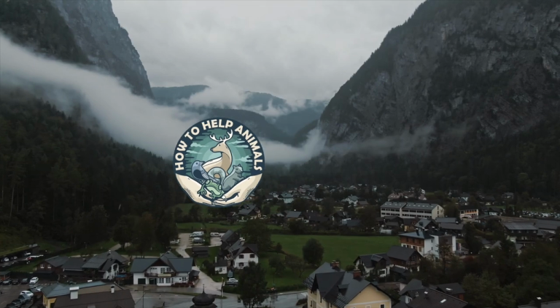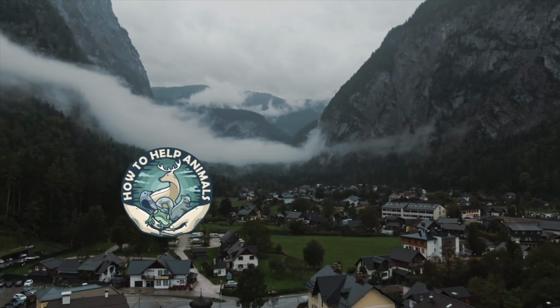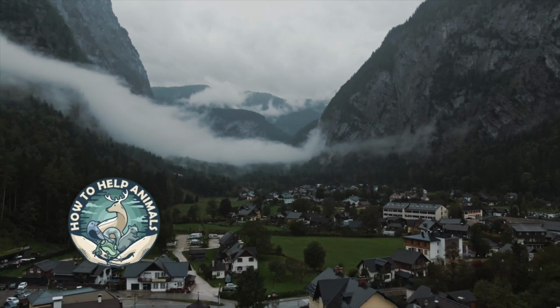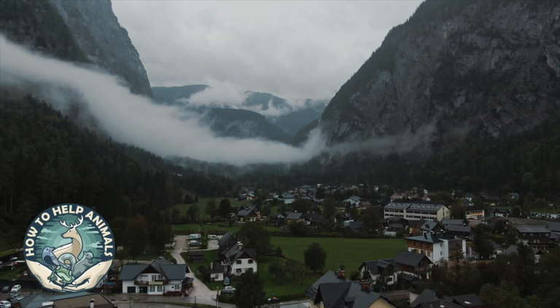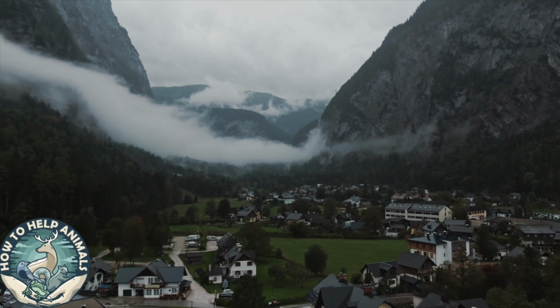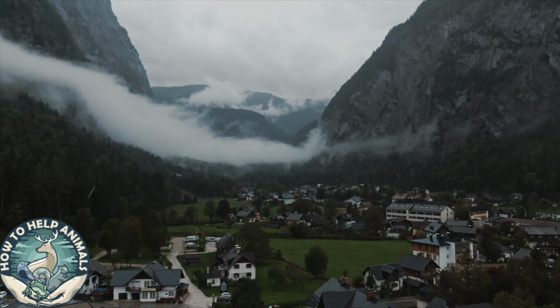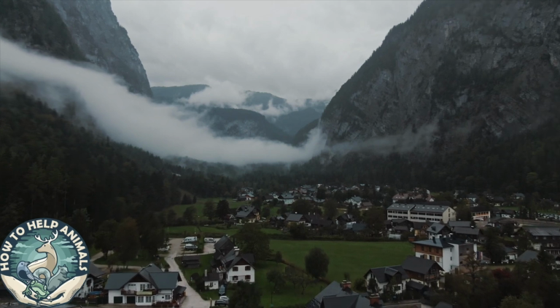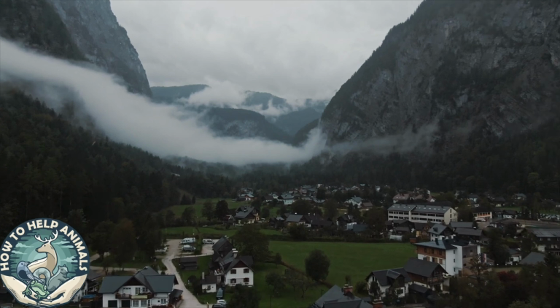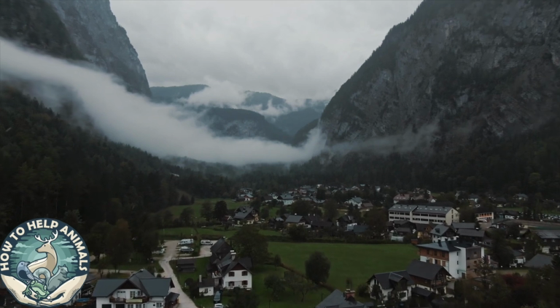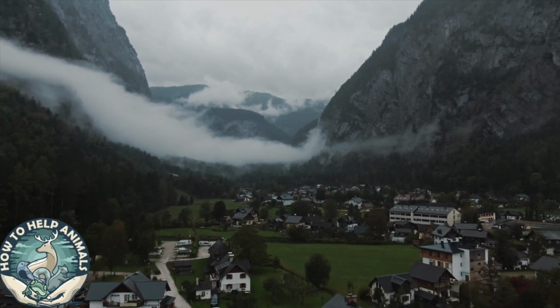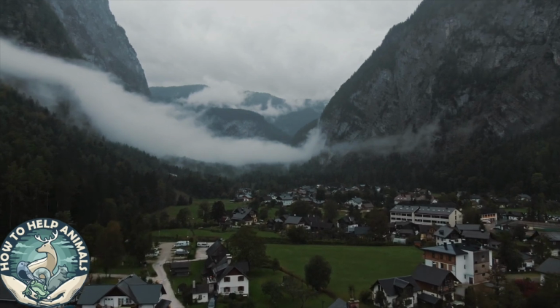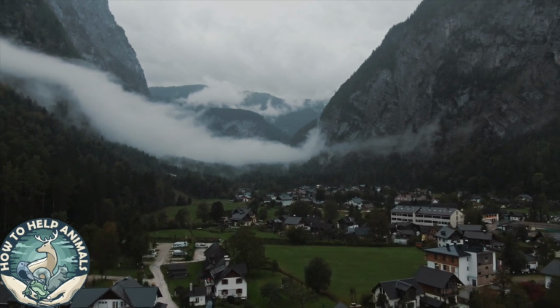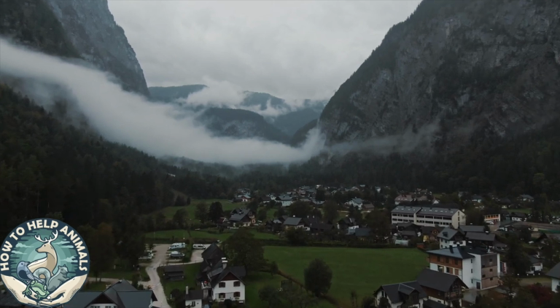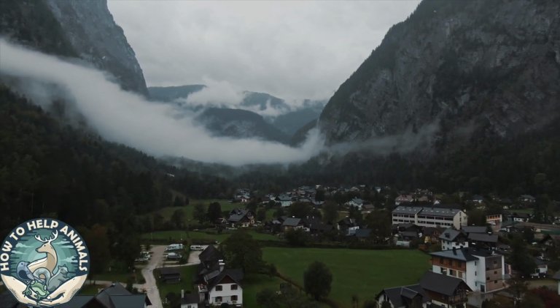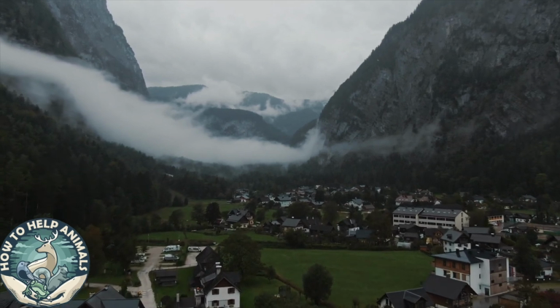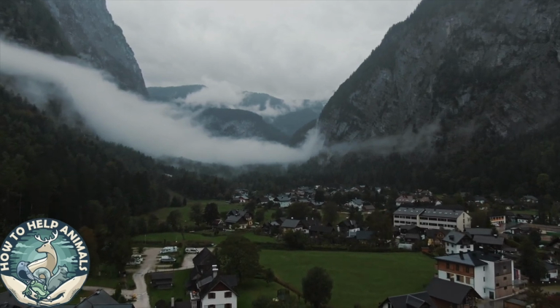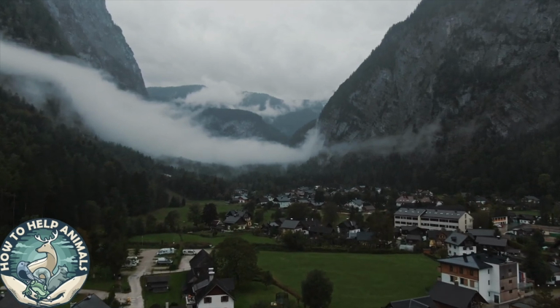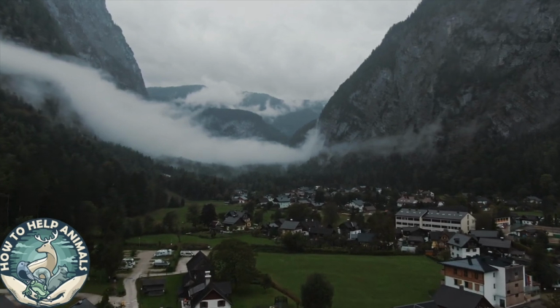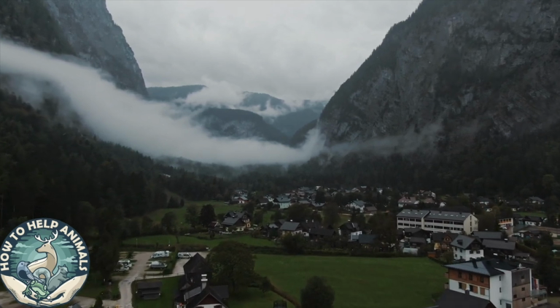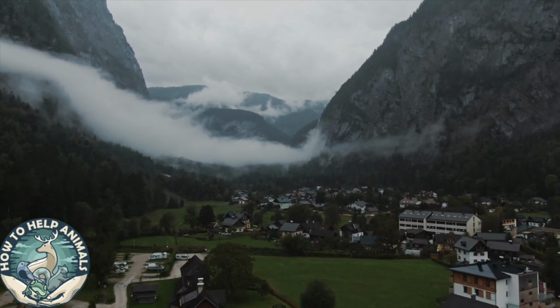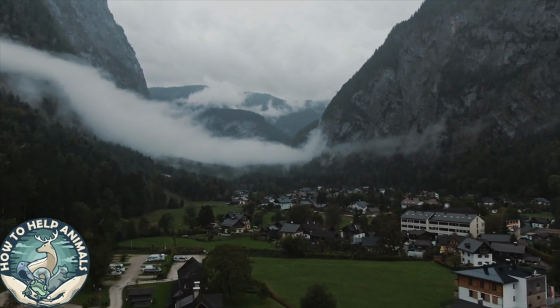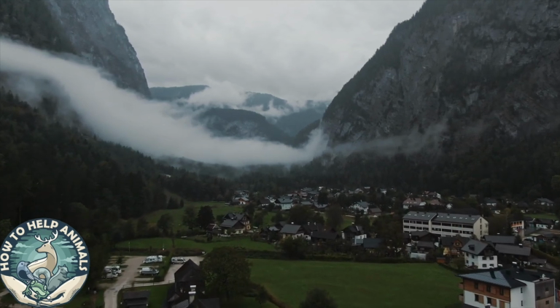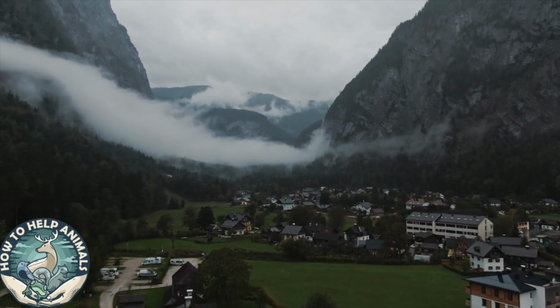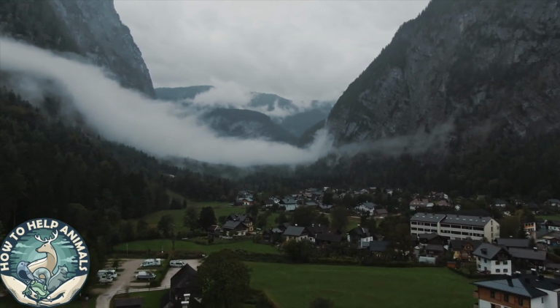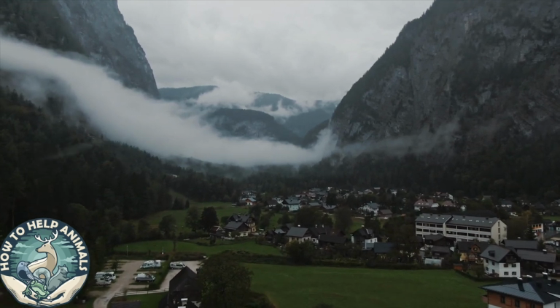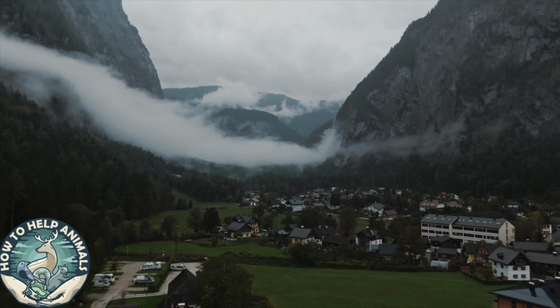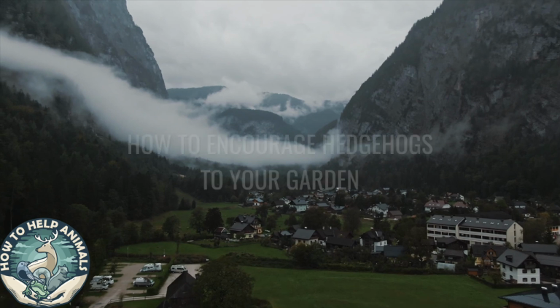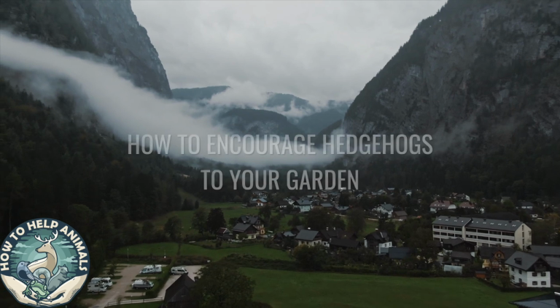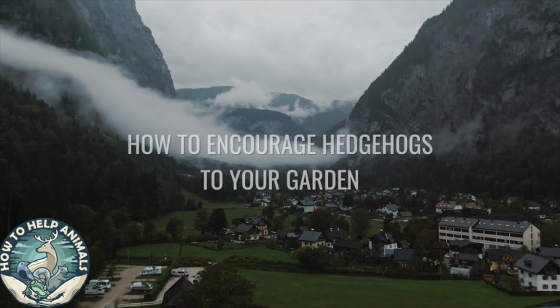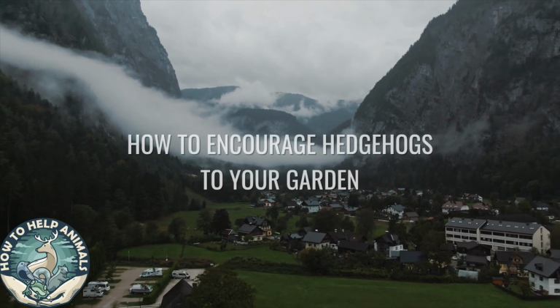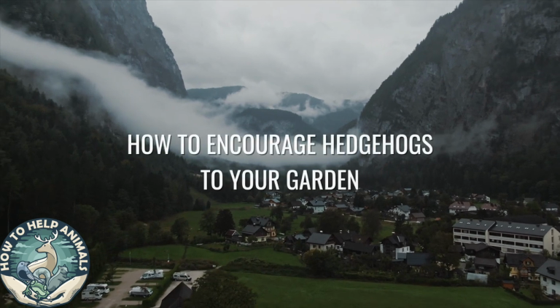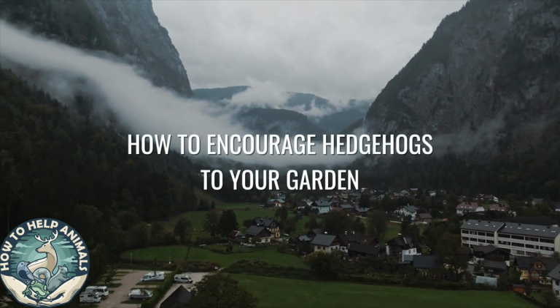Greetings animal lovers and welcome to How to Help Animals. In today's video we're going to discuss how you can encourage hedgehogs into your garden.